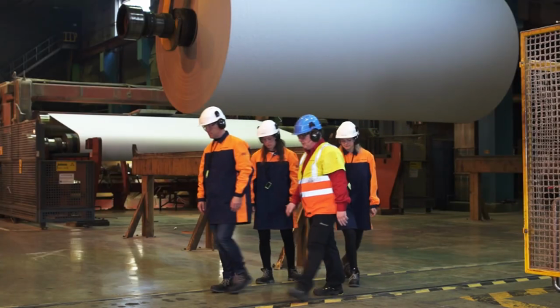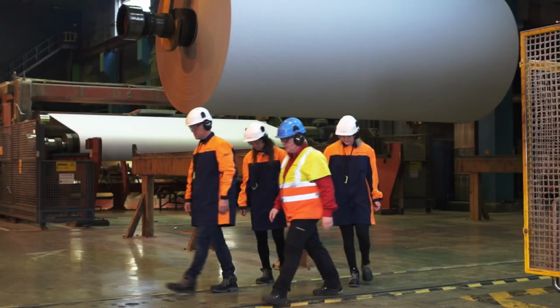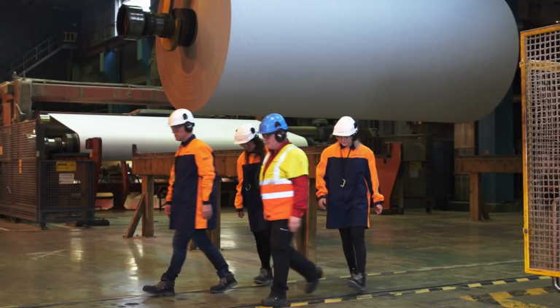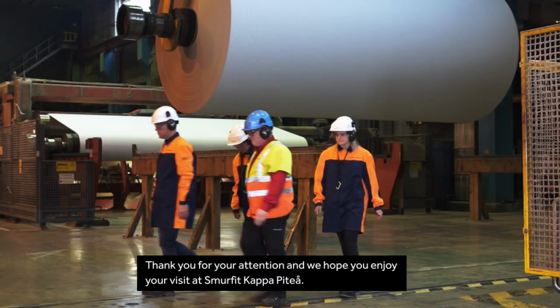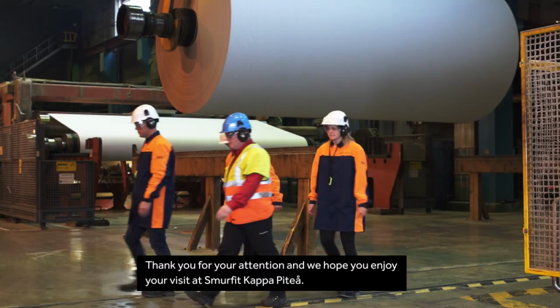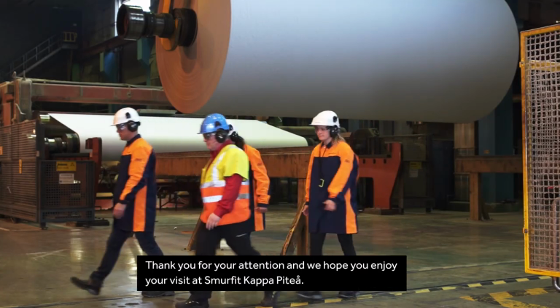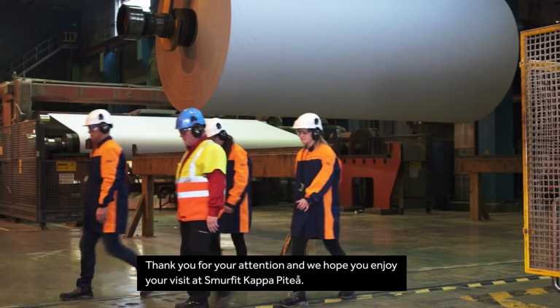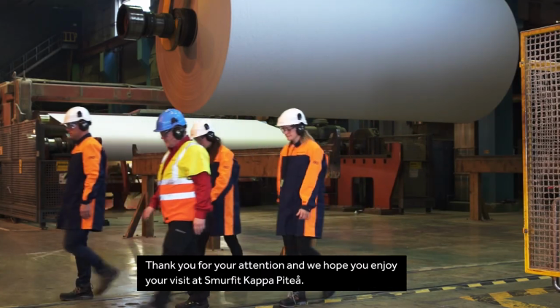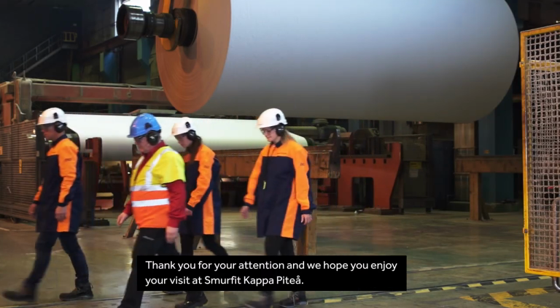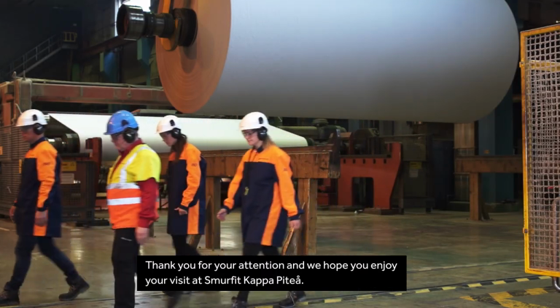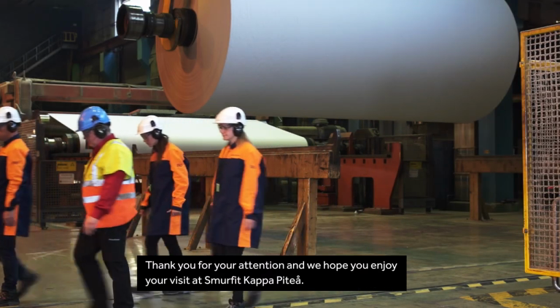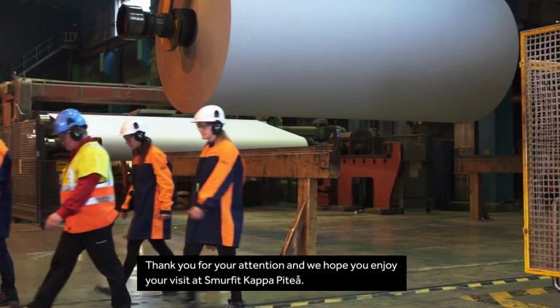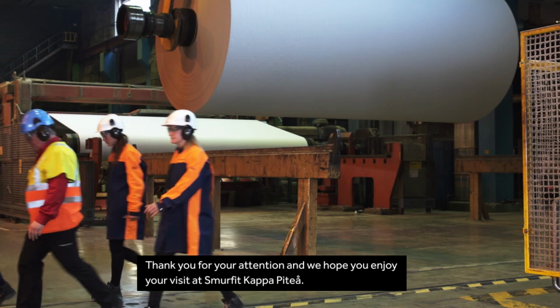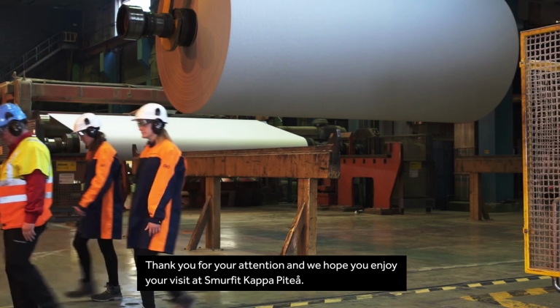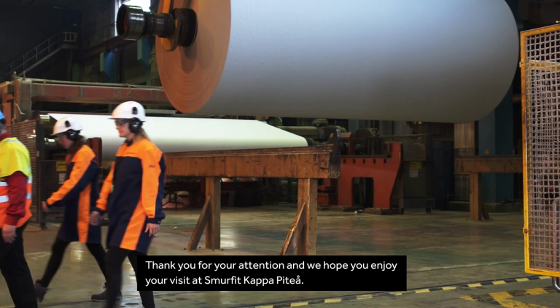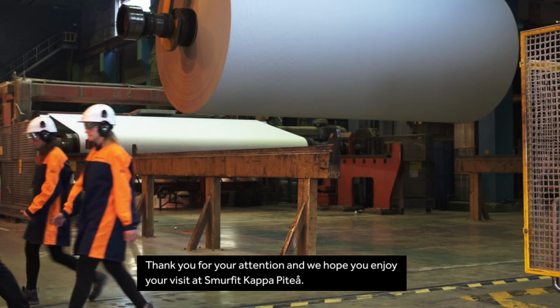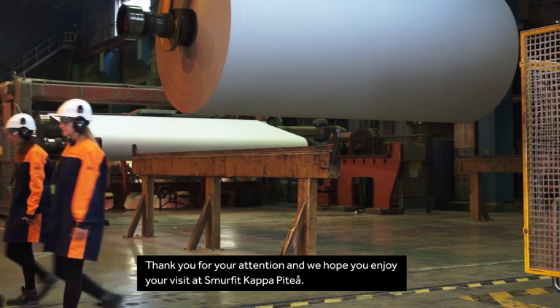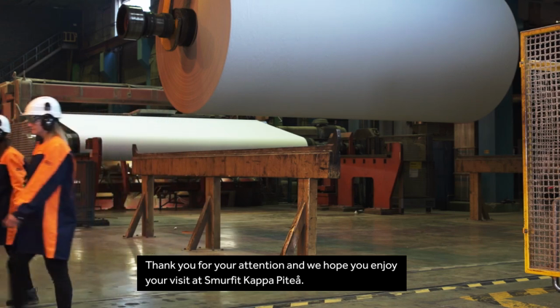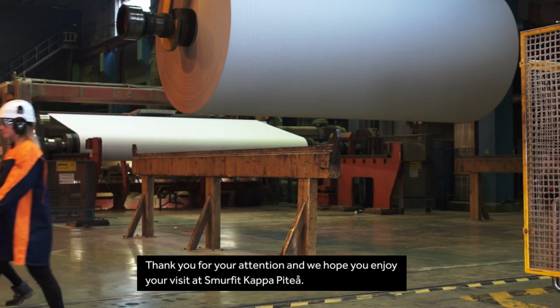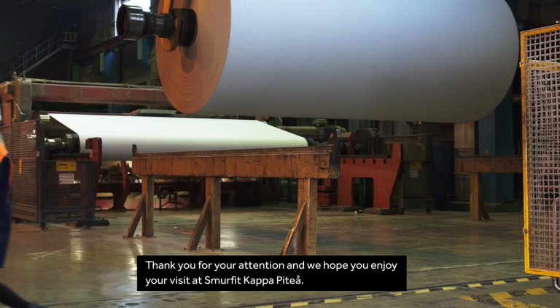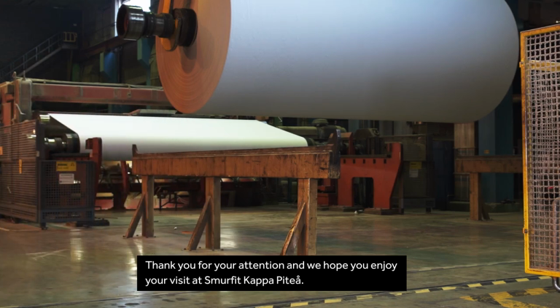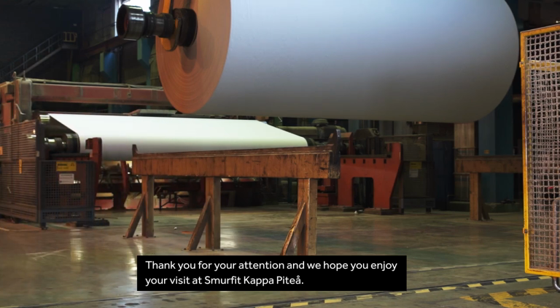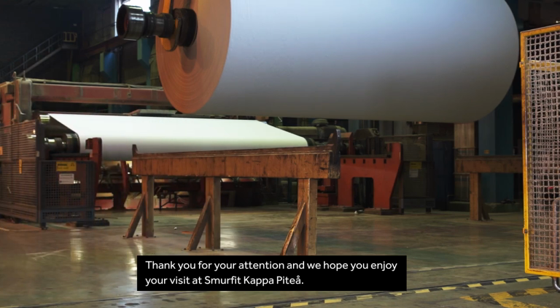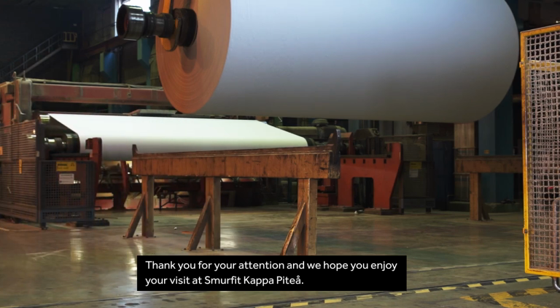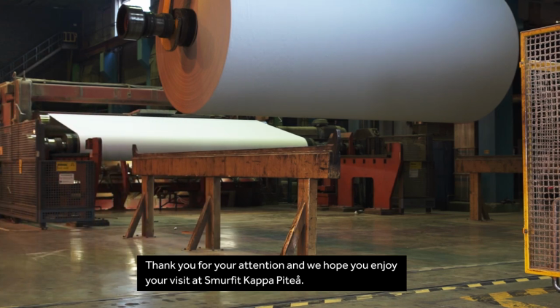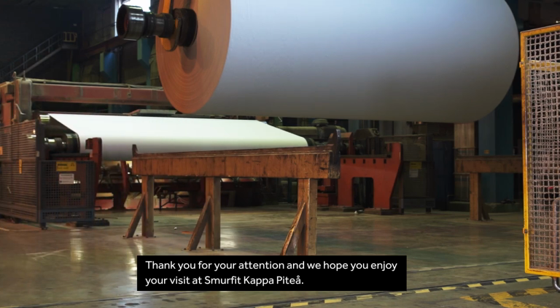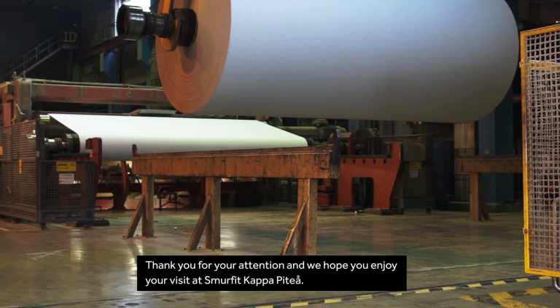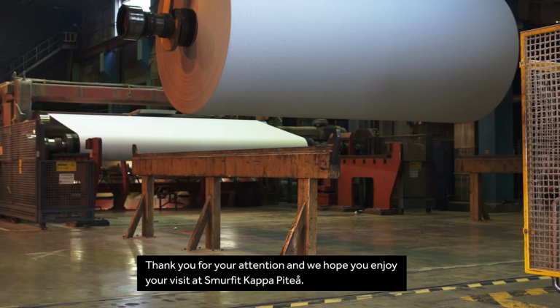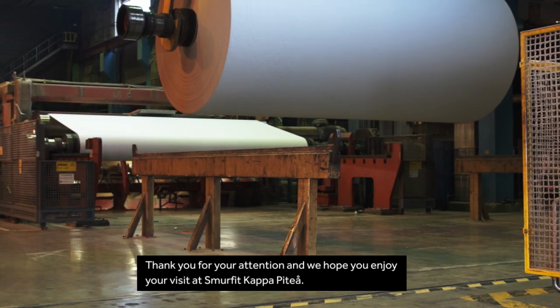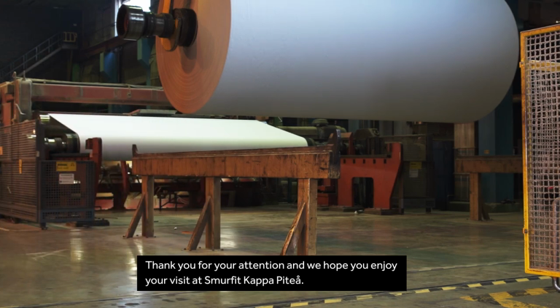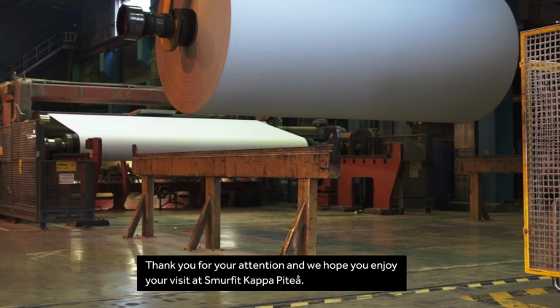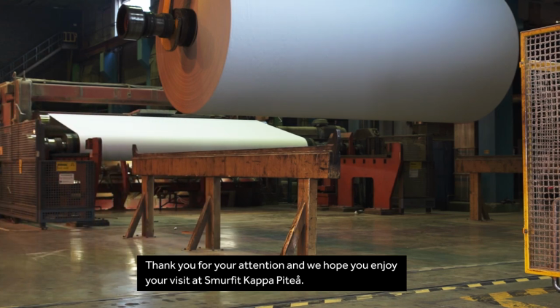Thank you for your attention and we hope you enjoy your visit at Smurfit Kappa PTO.